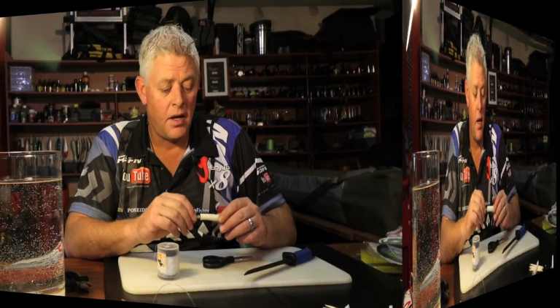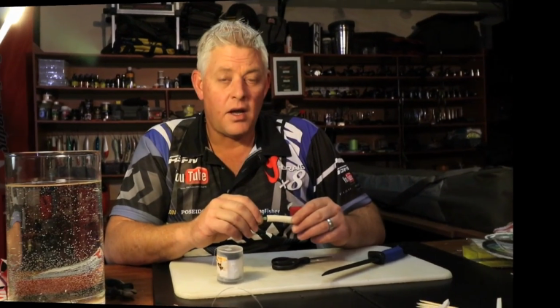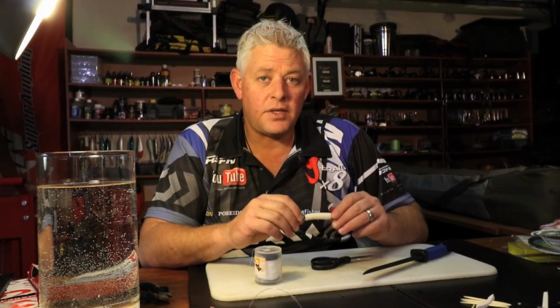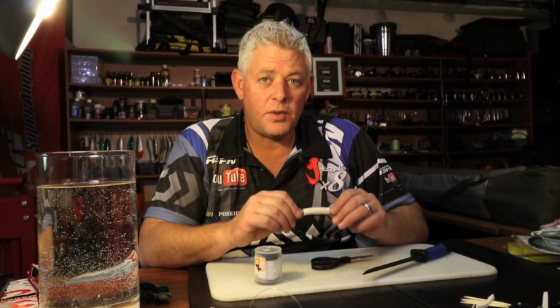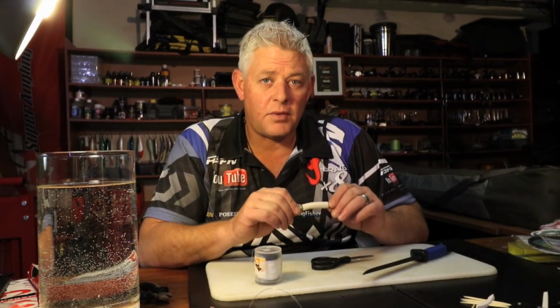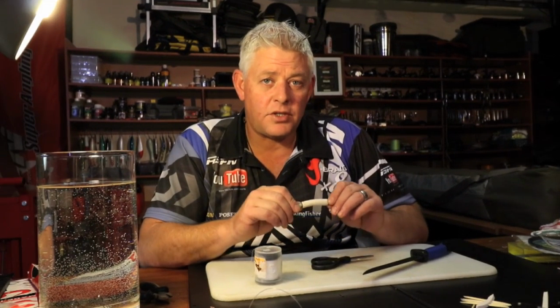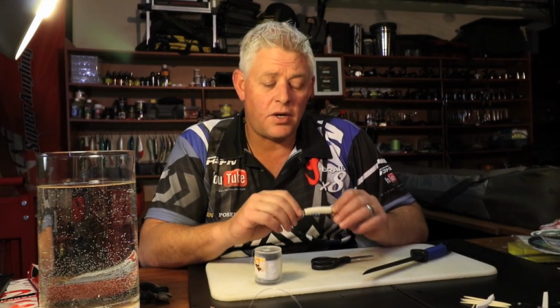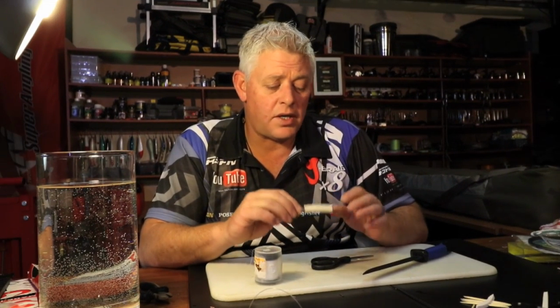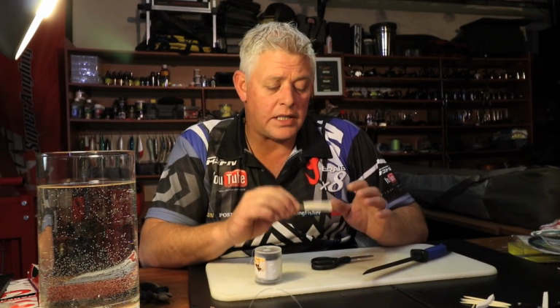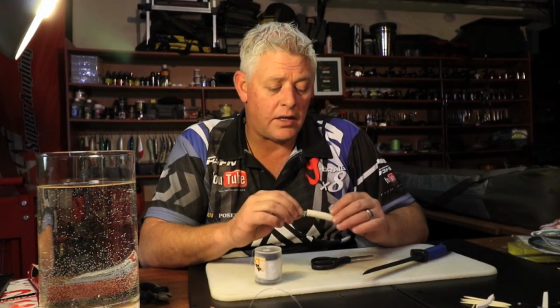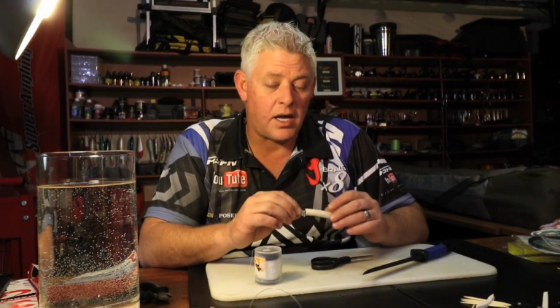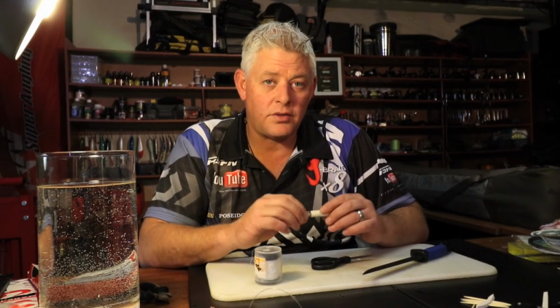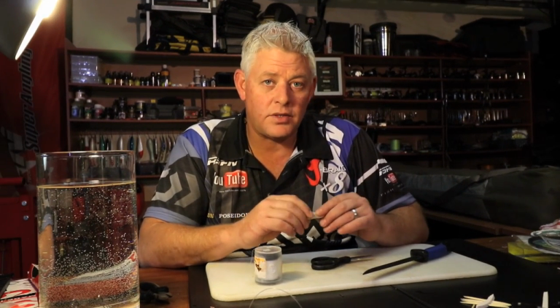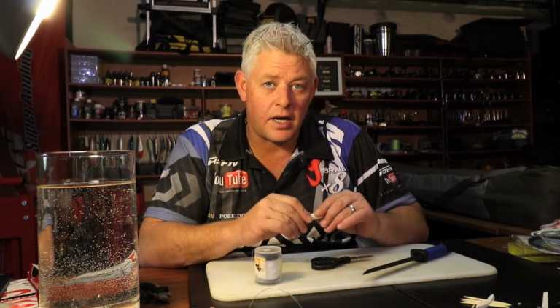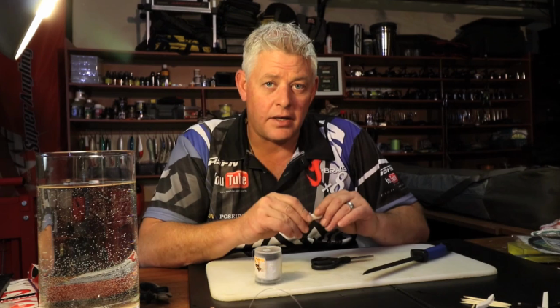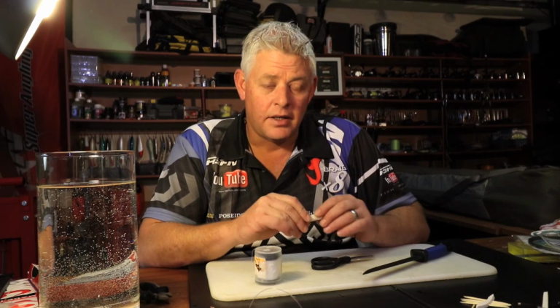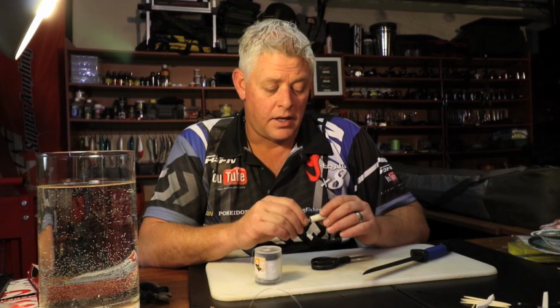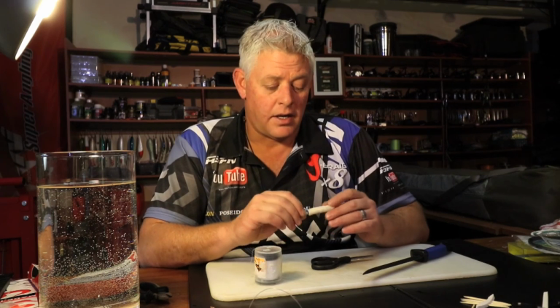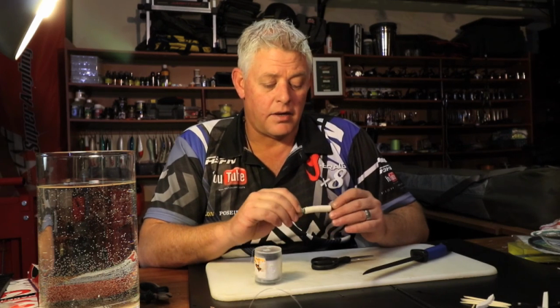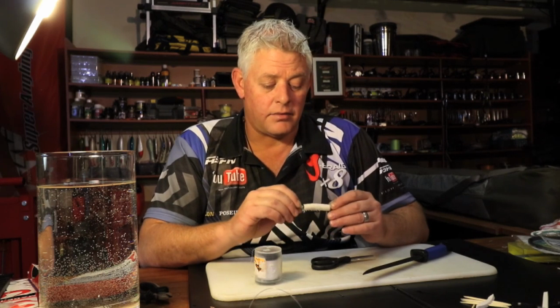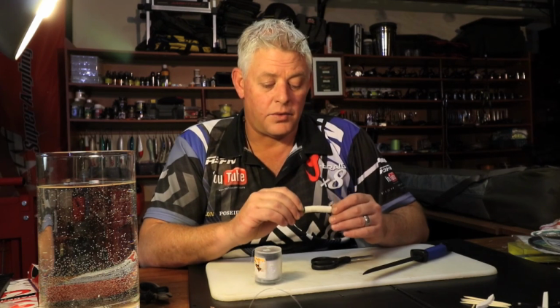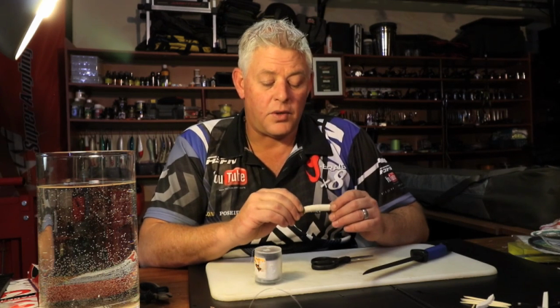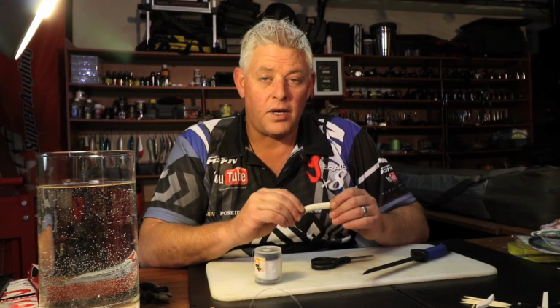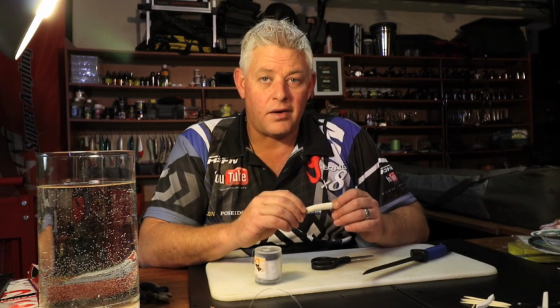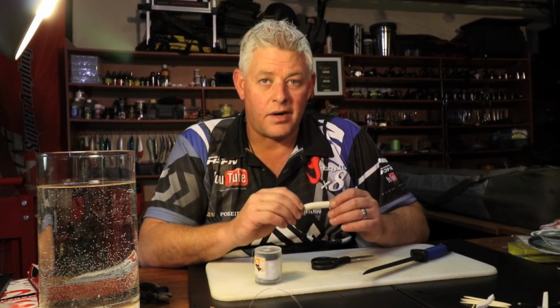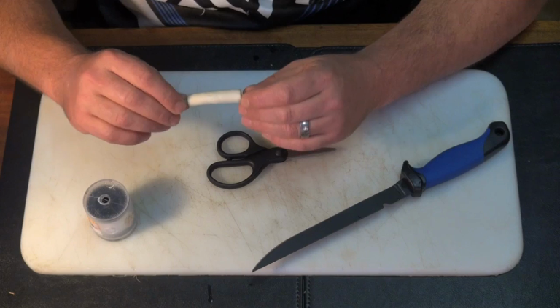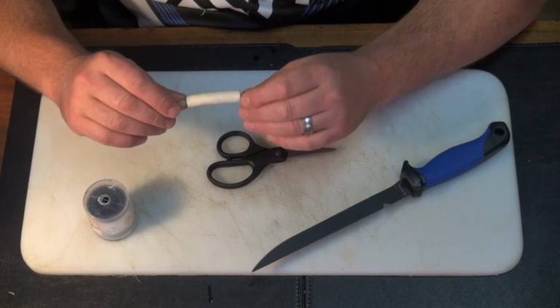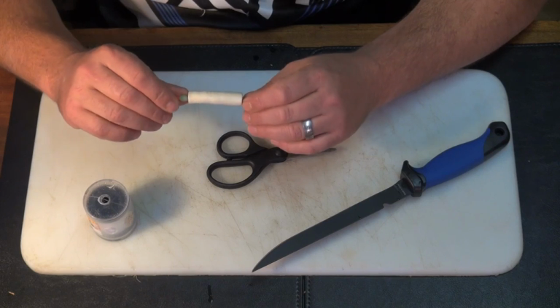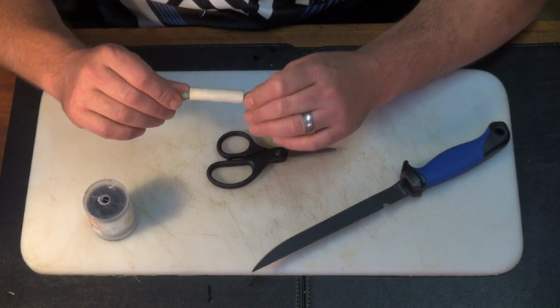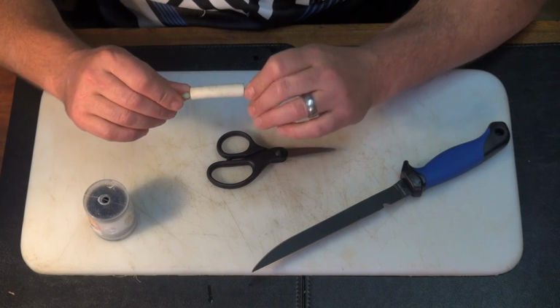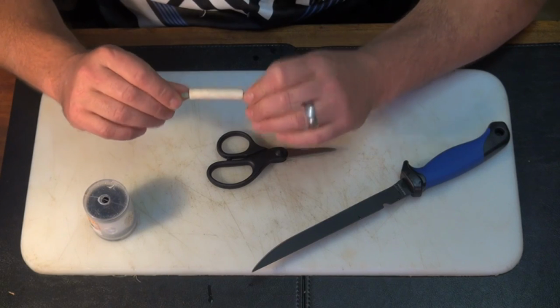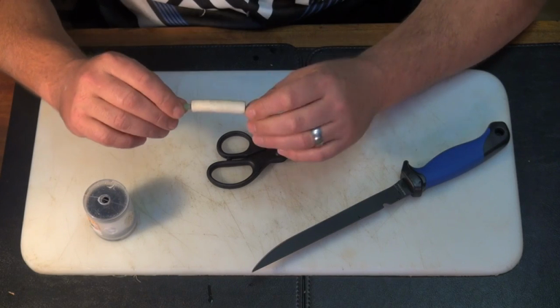This week I'm going to show you on a dangle how to tie what we call a little rugby ball bait with a sardine.